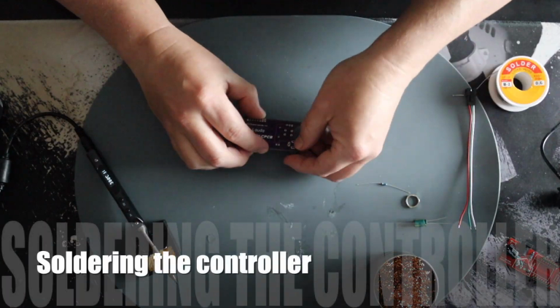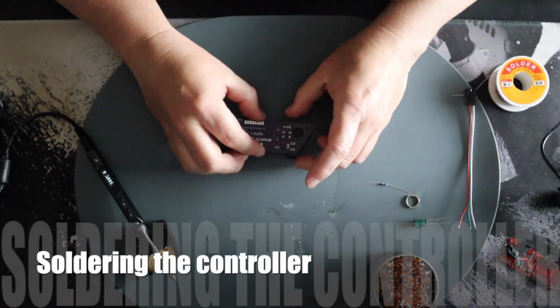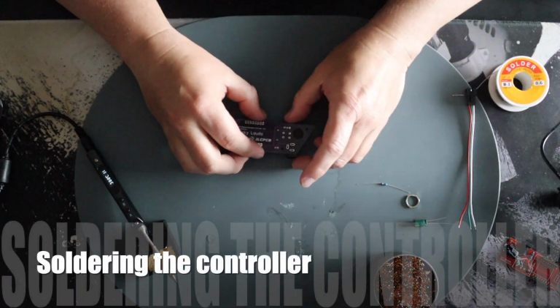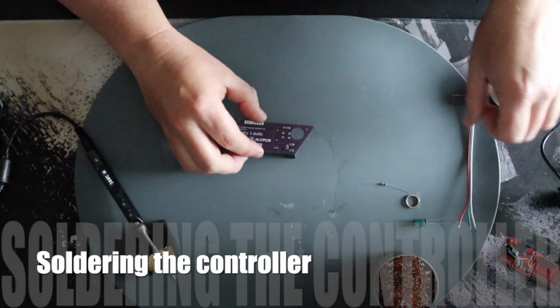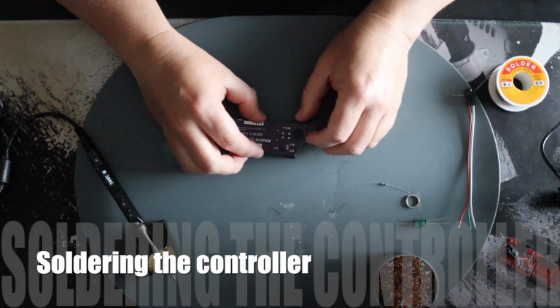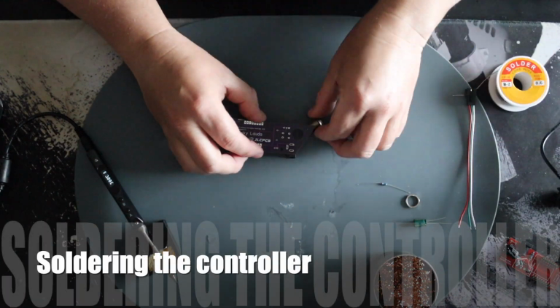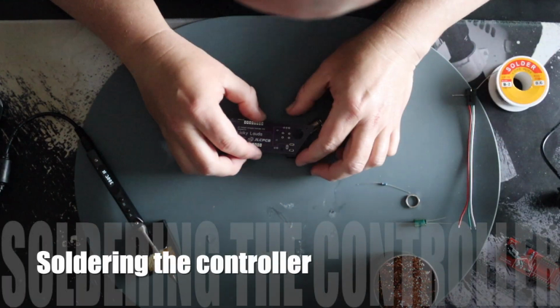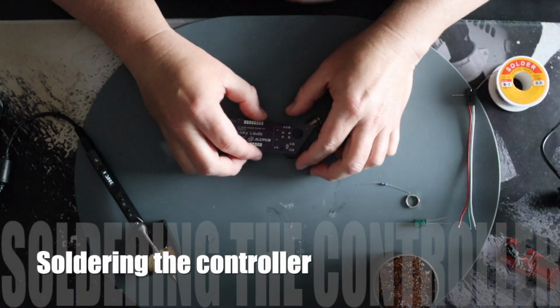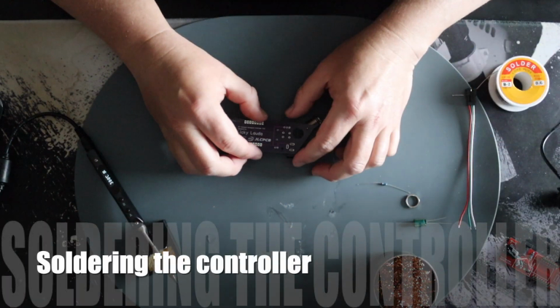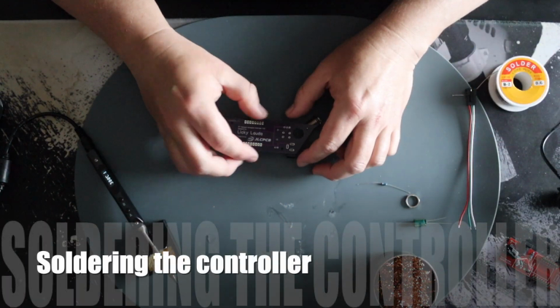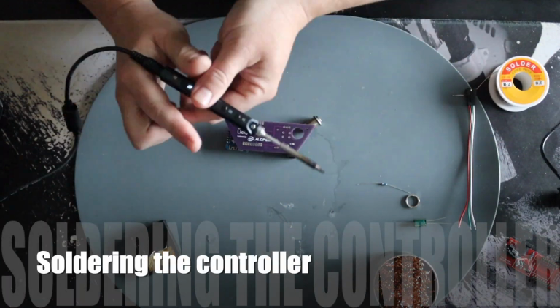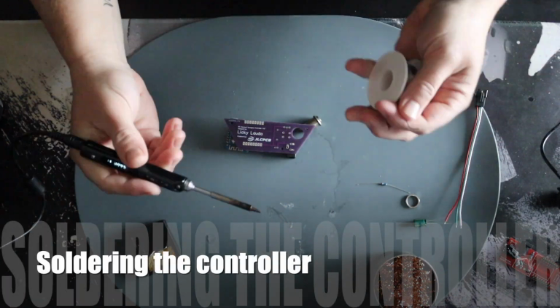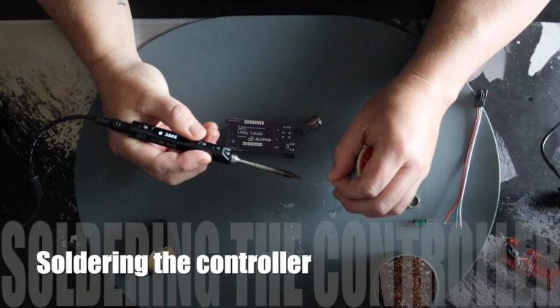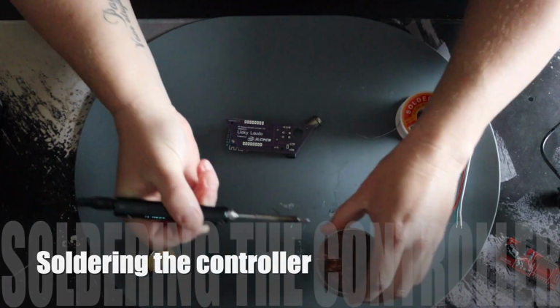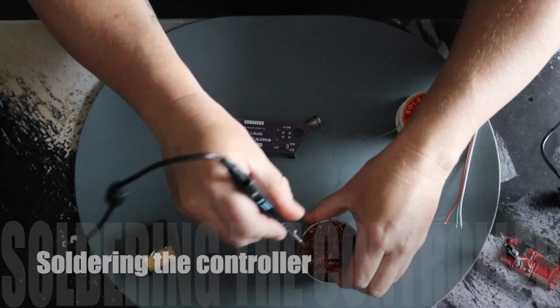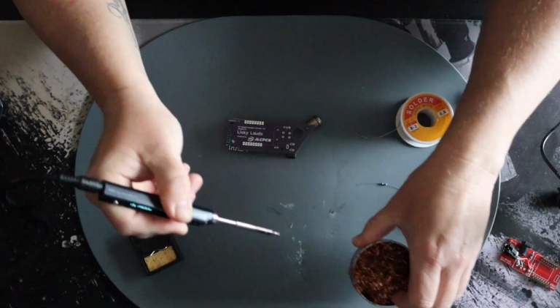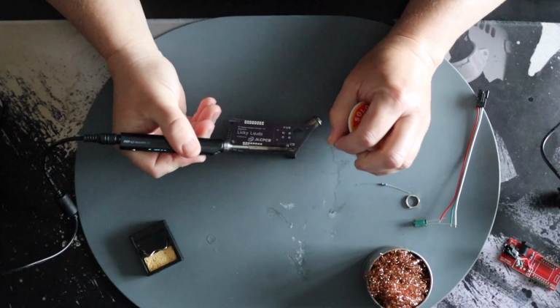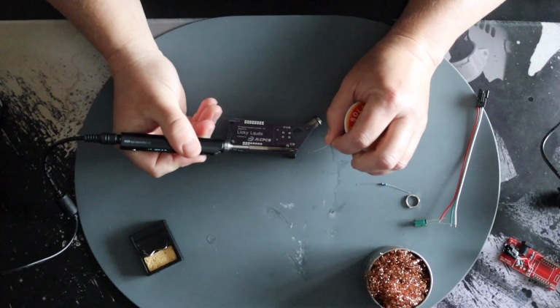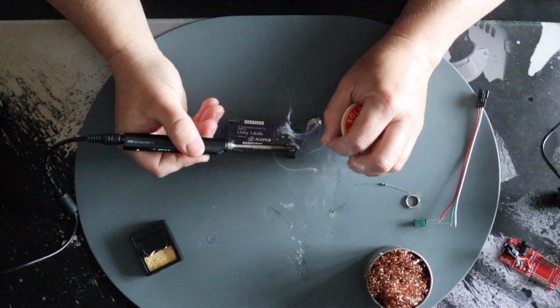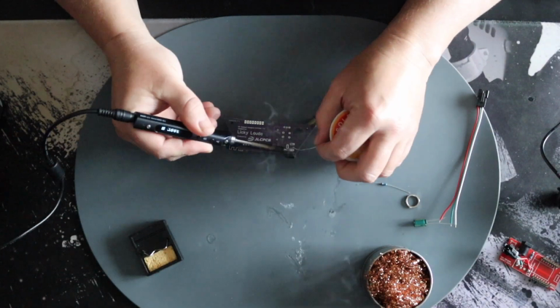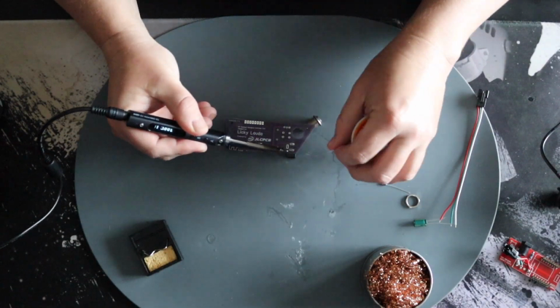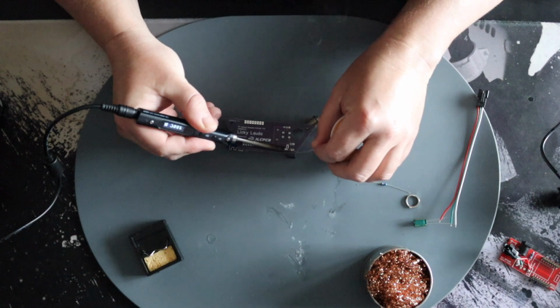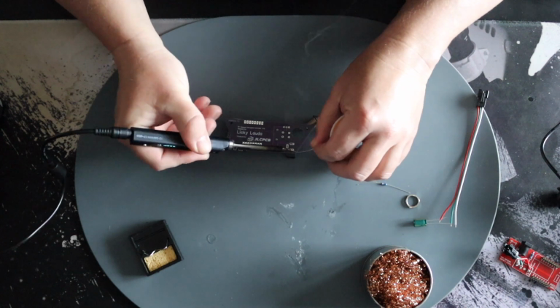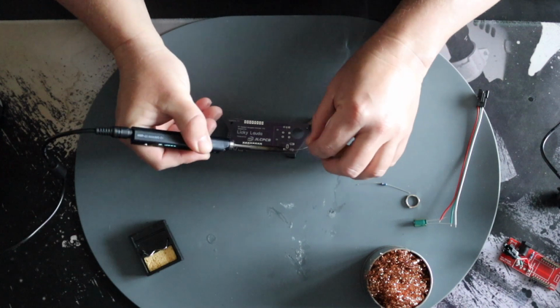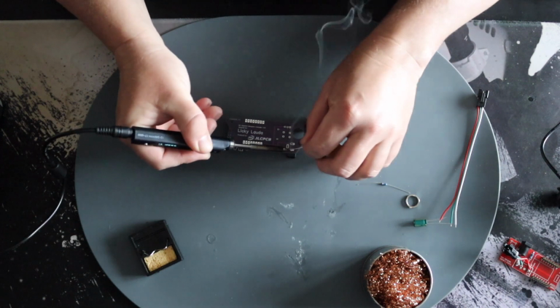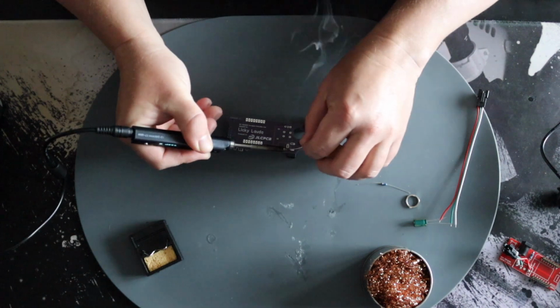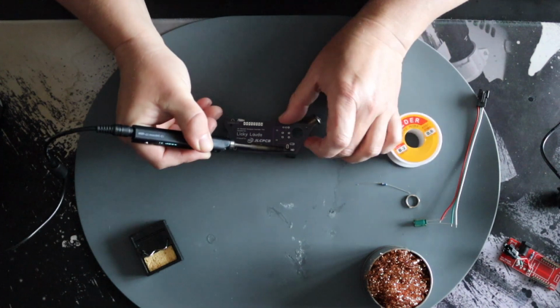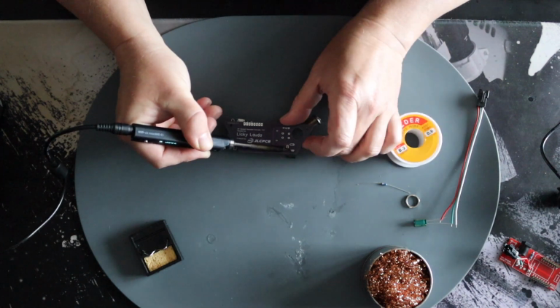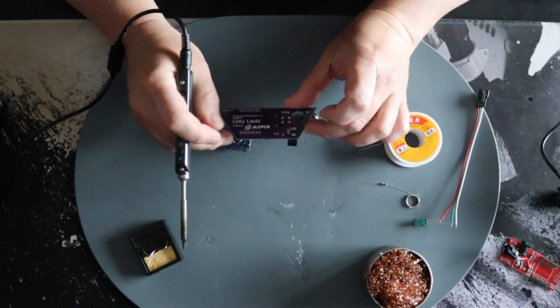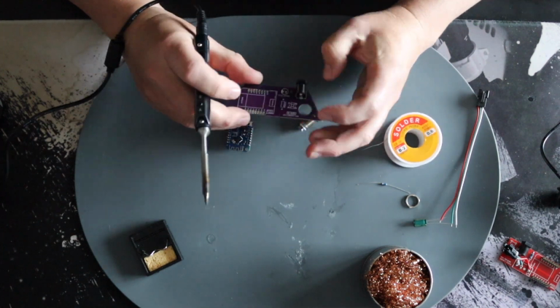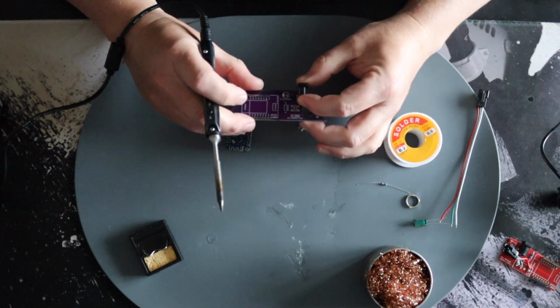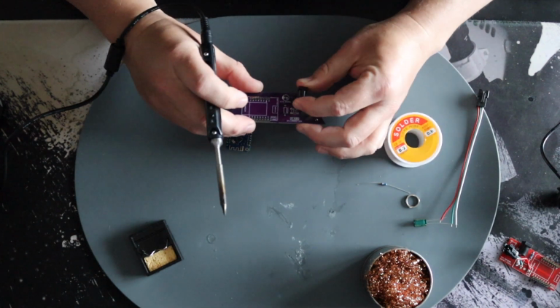Time to put my soldering skills to the test again — I think I'm getting better.